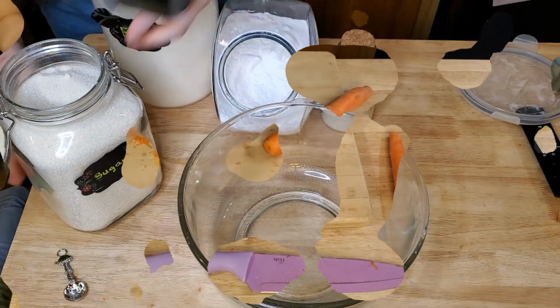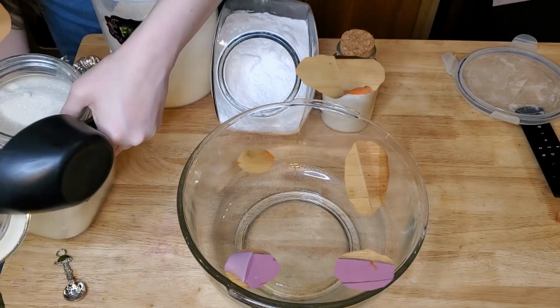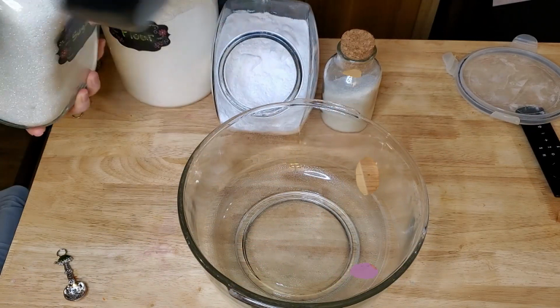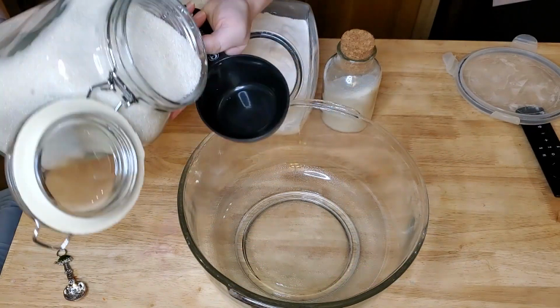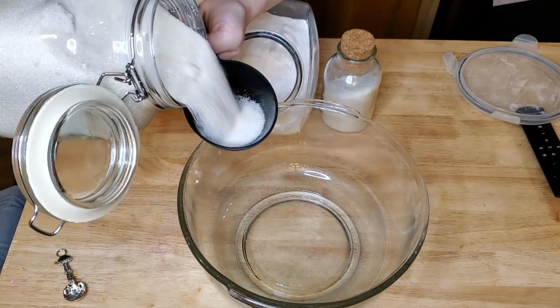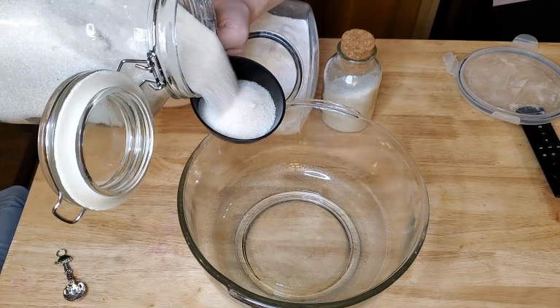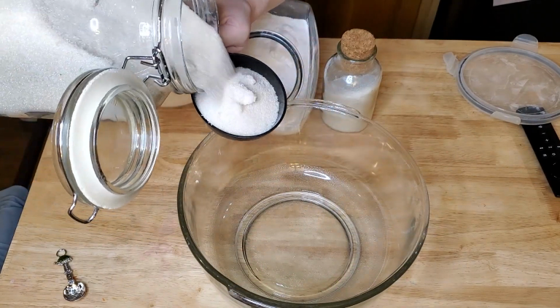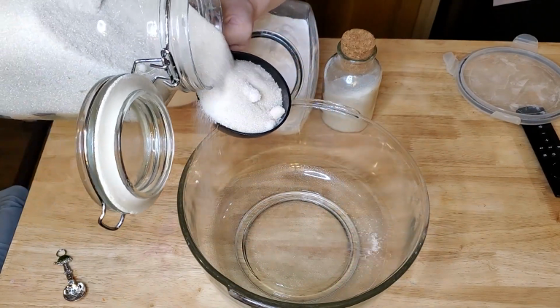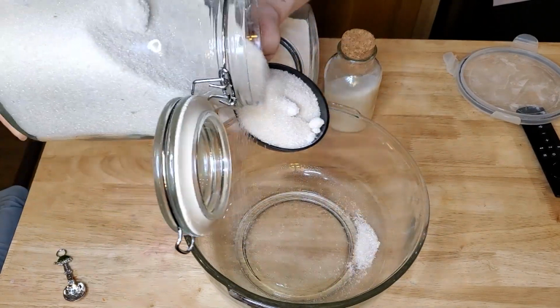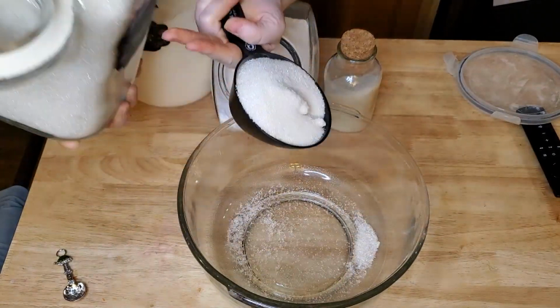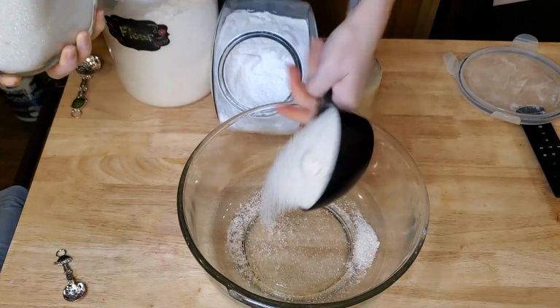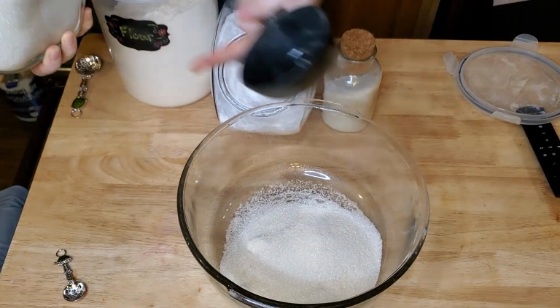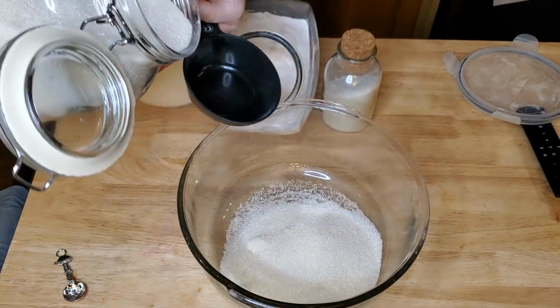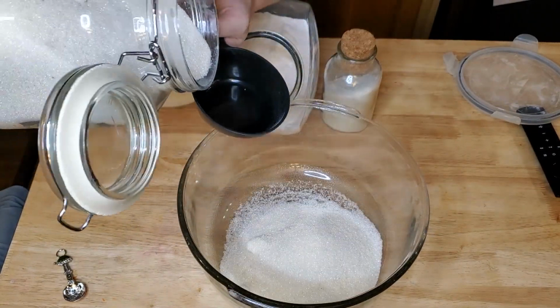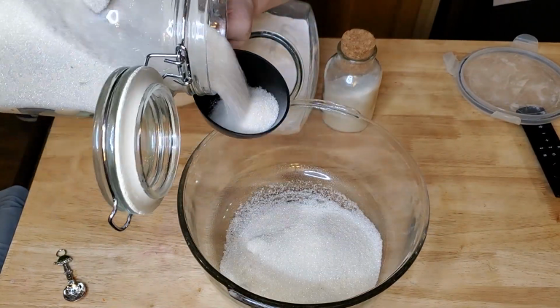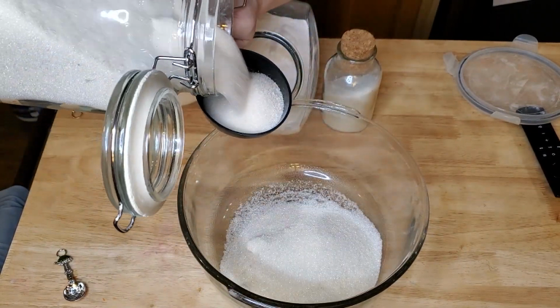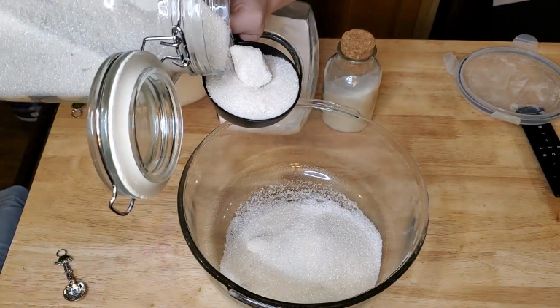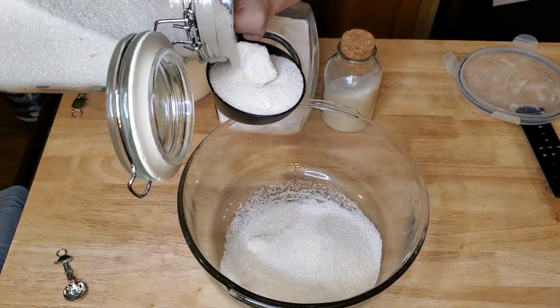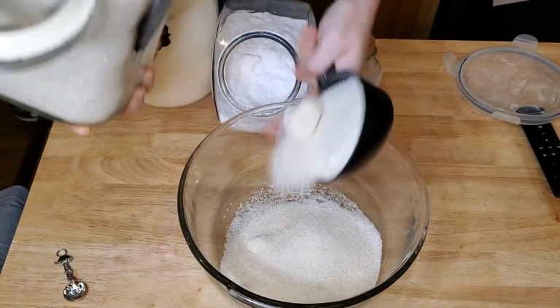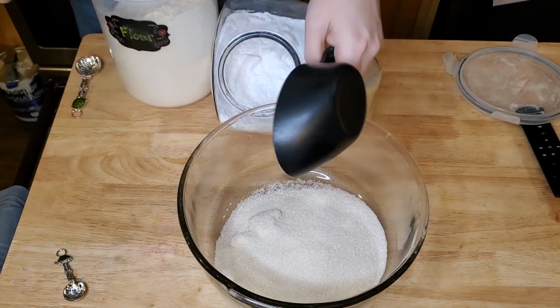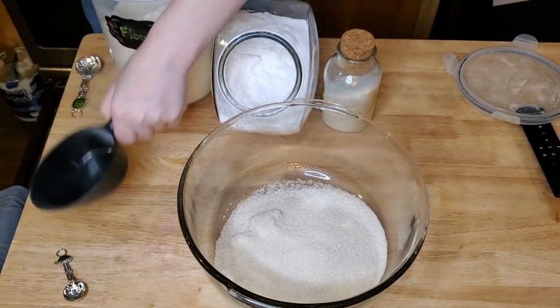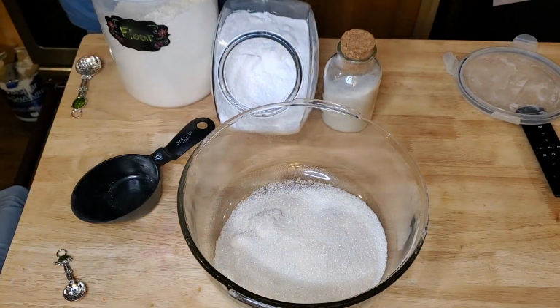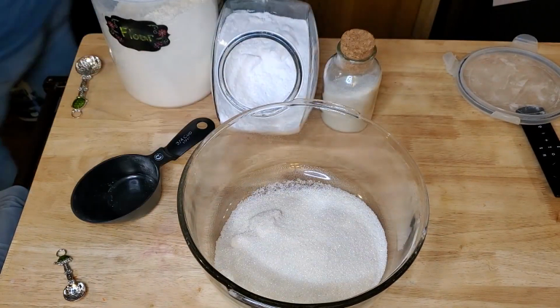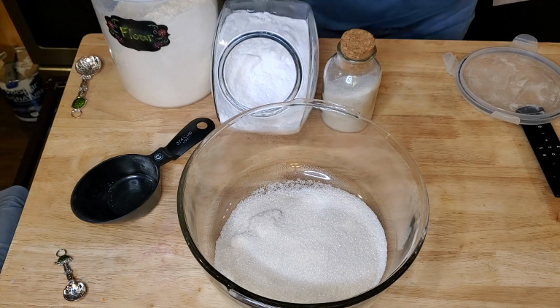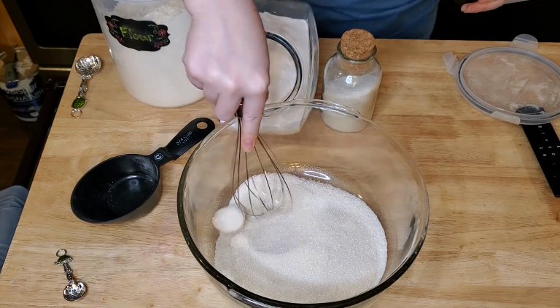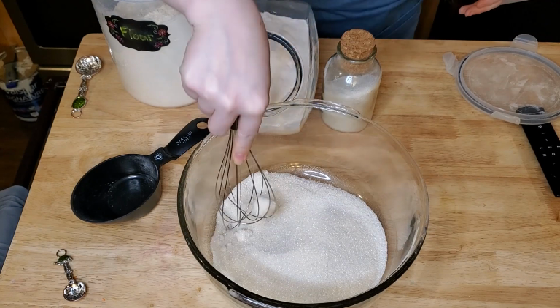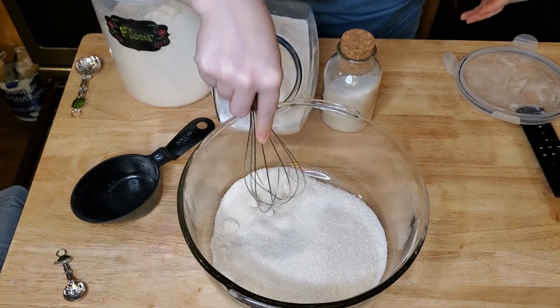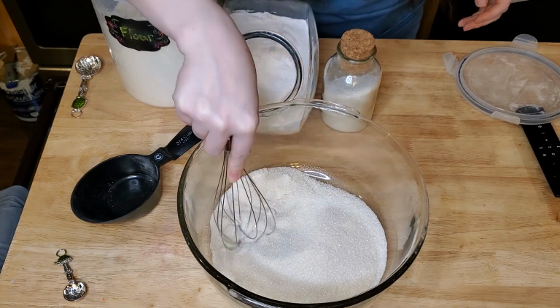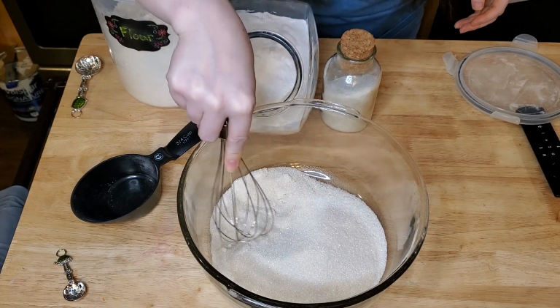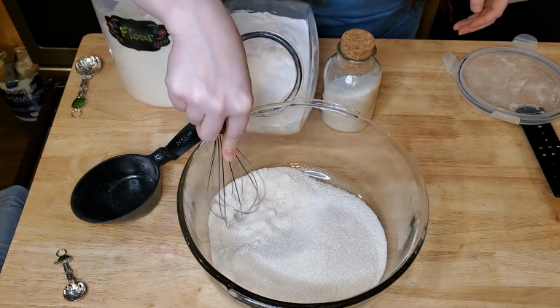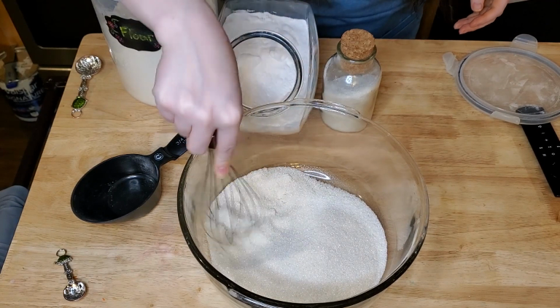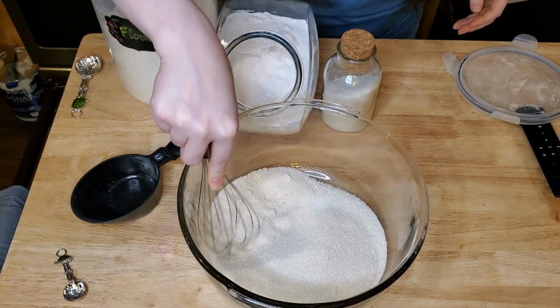And I'm going to go ahead and mix my dry ingredients and set them aside.